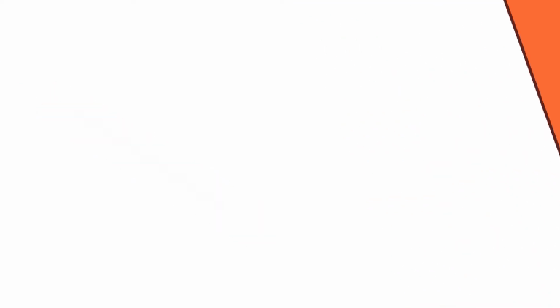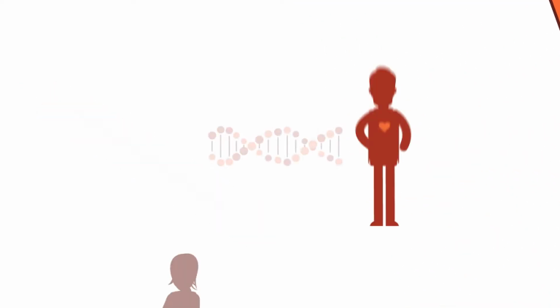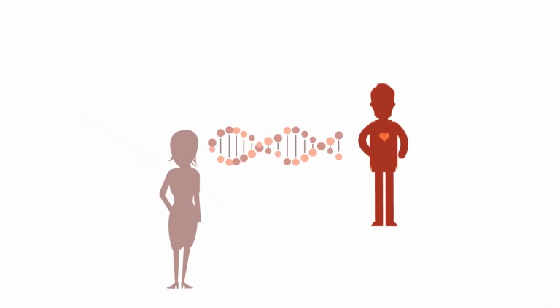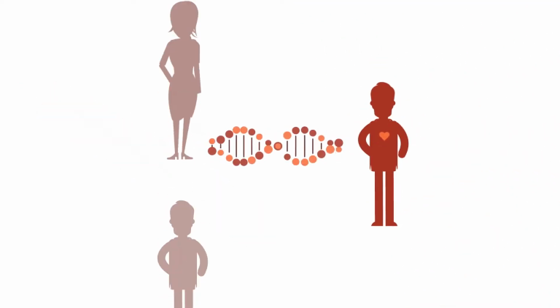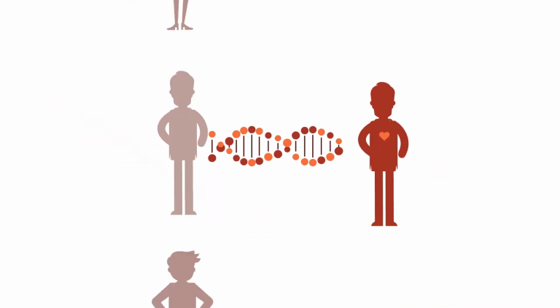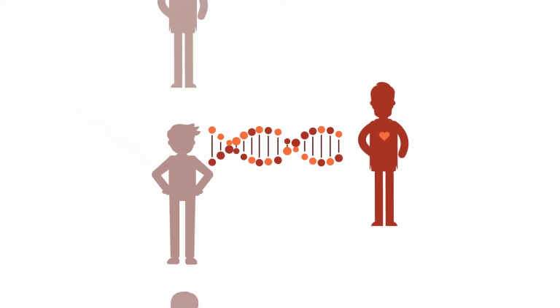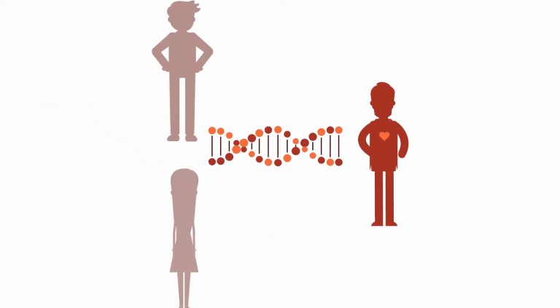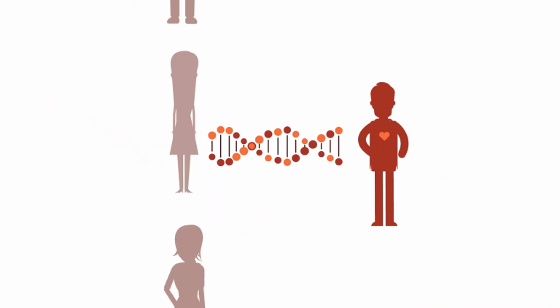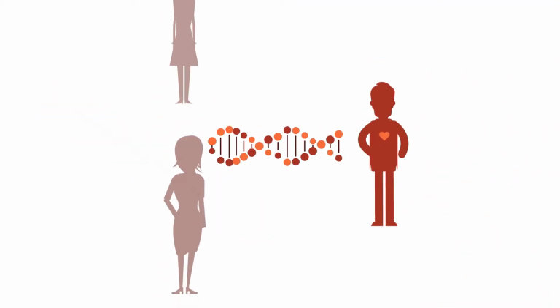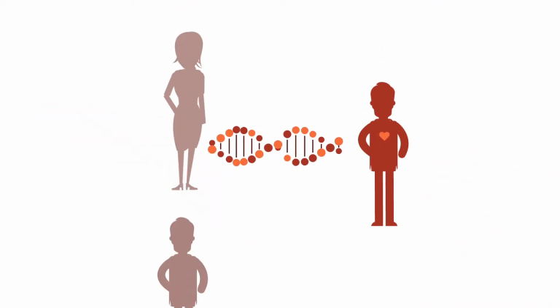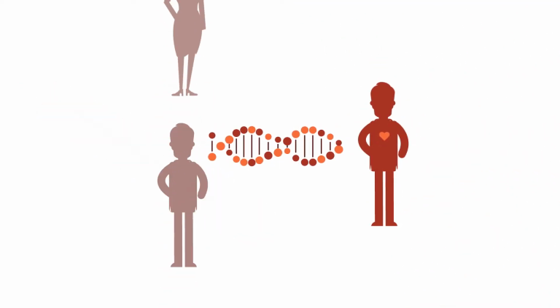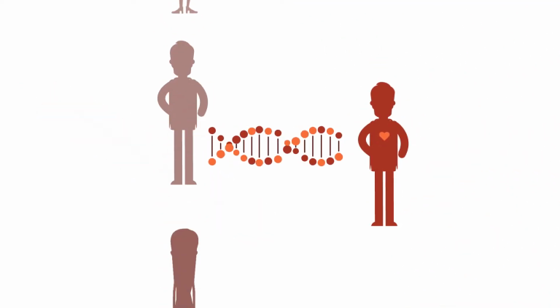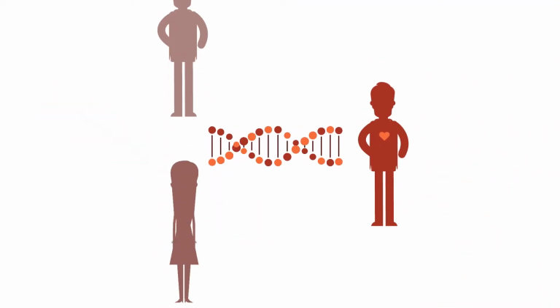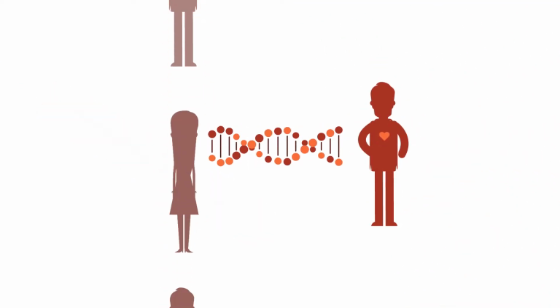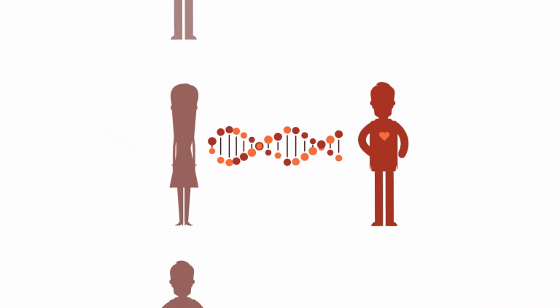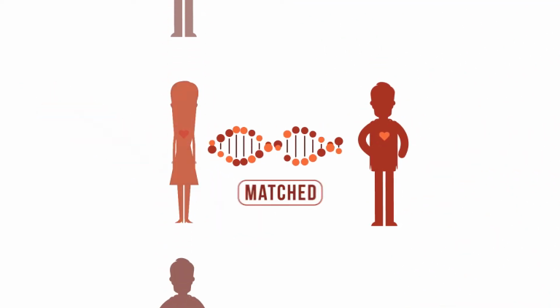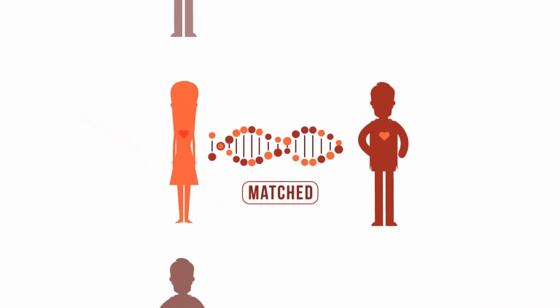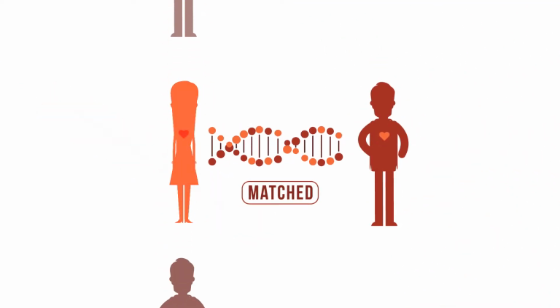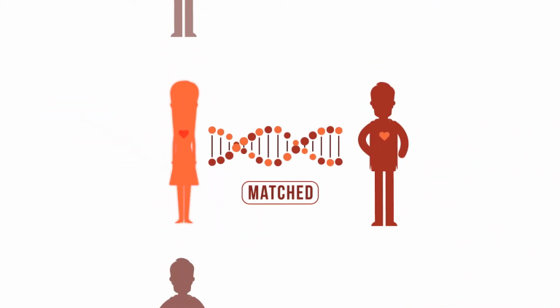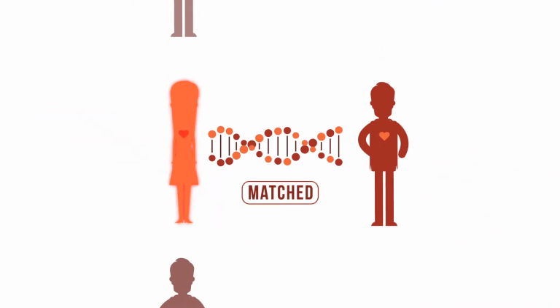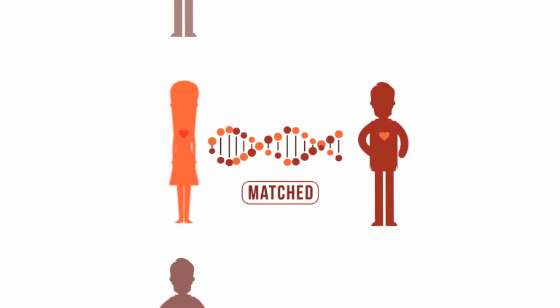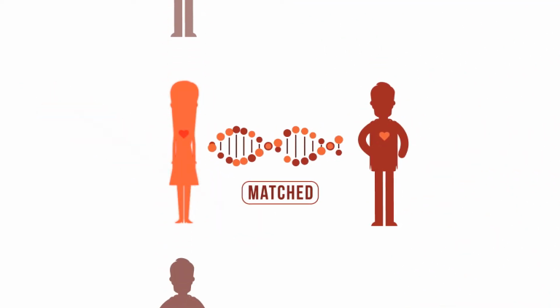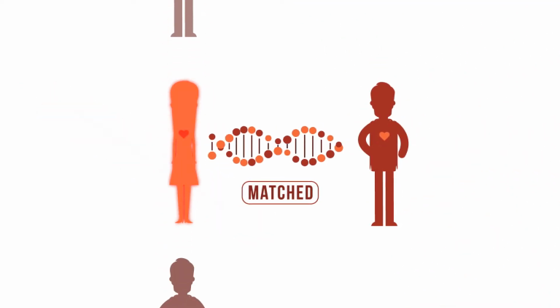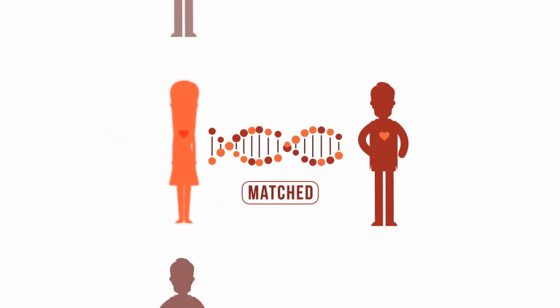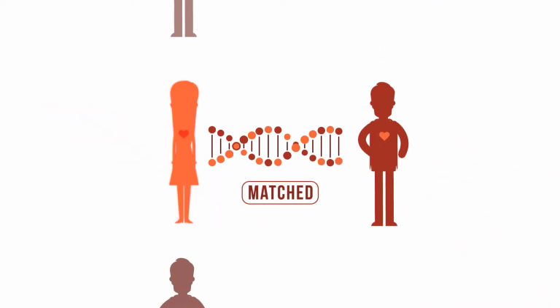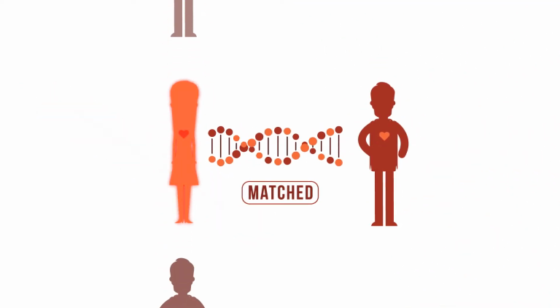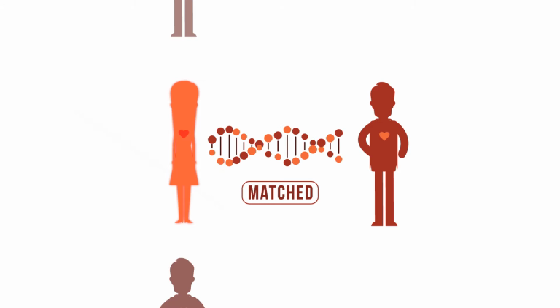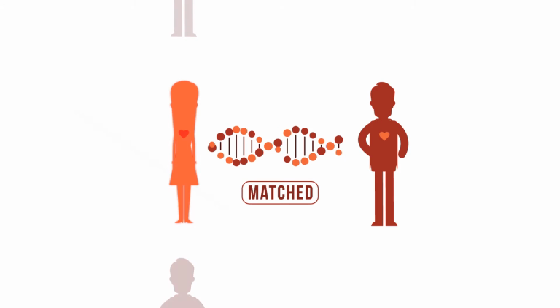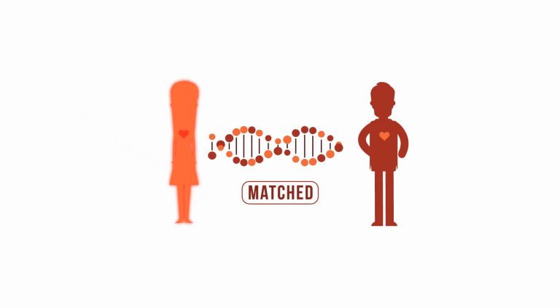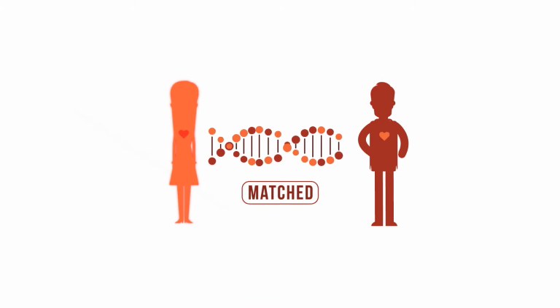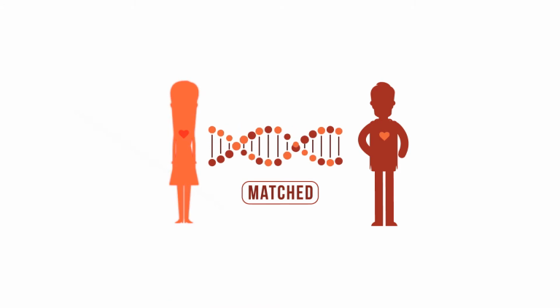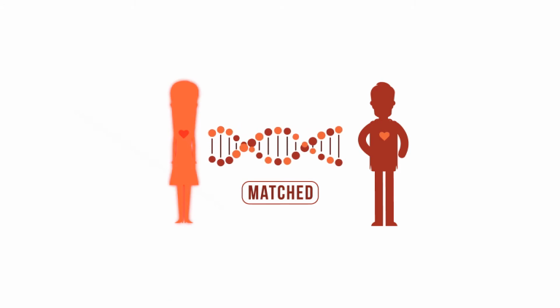As Geeta was found to be a match, she is the only hope of survival for the patient now.